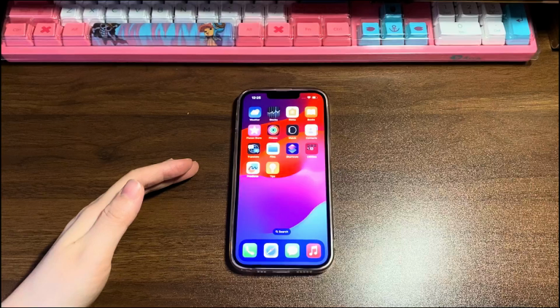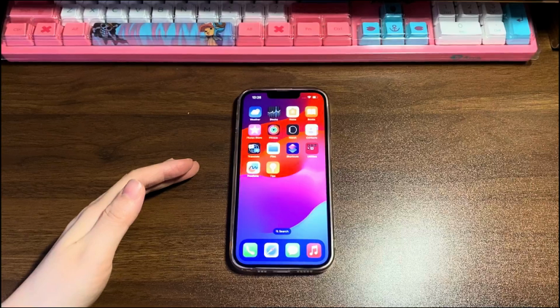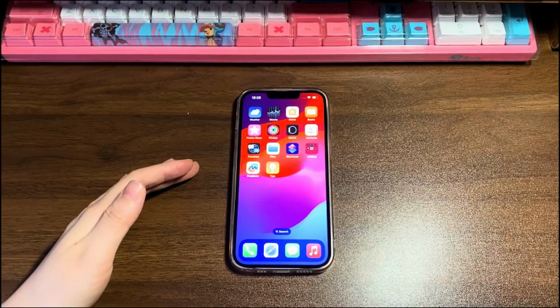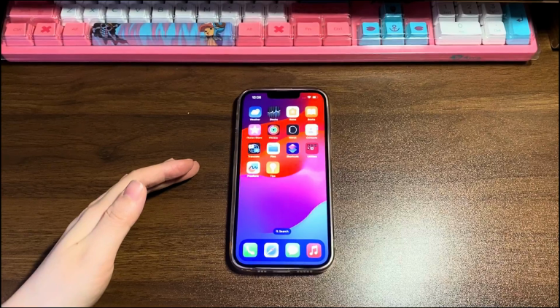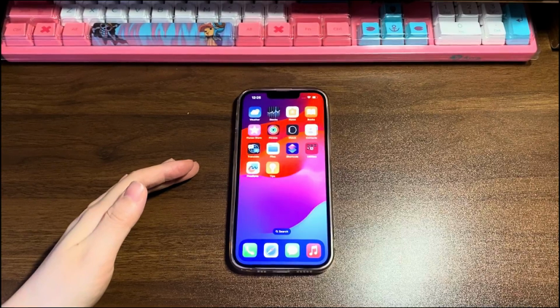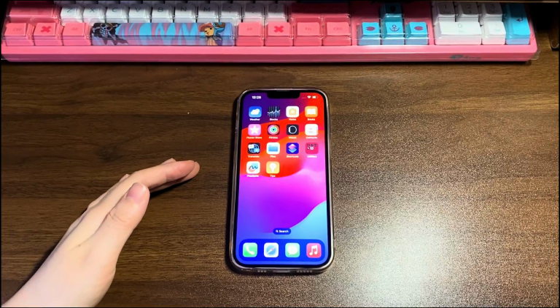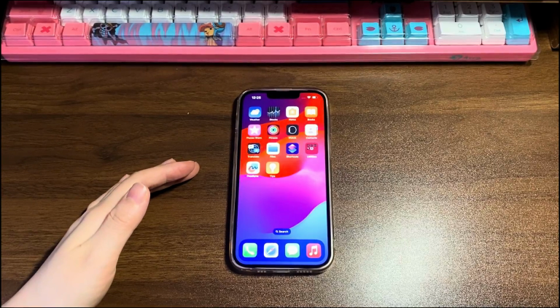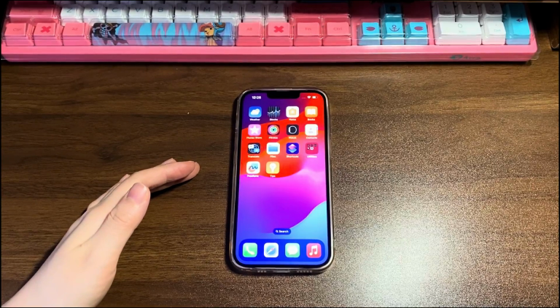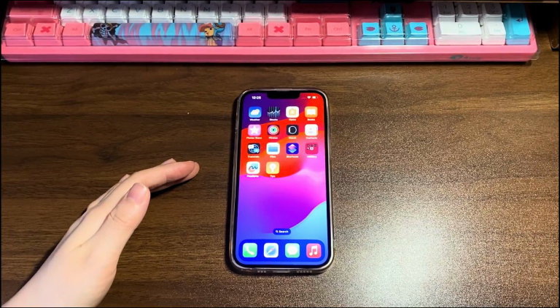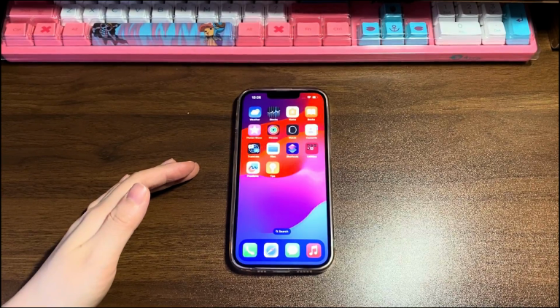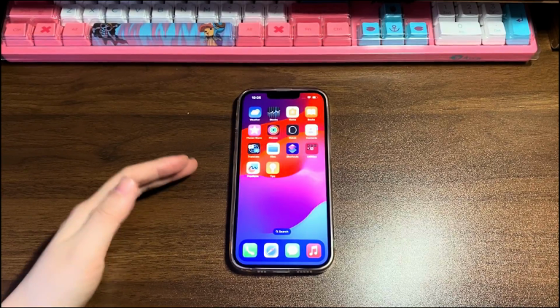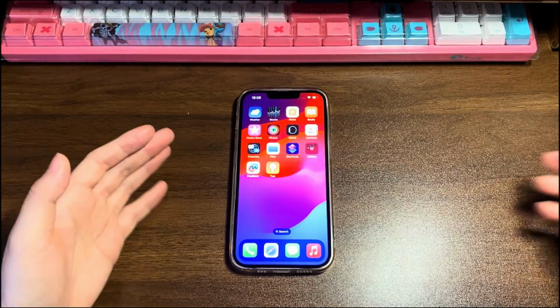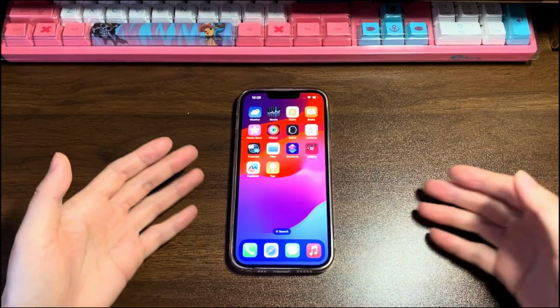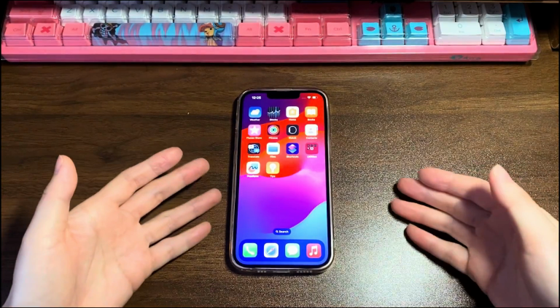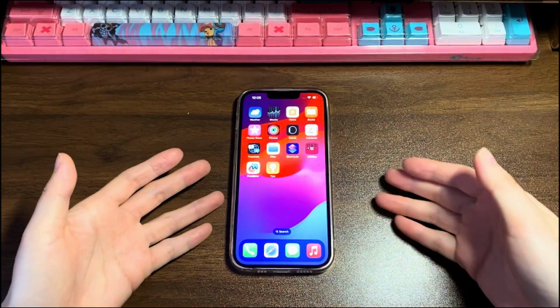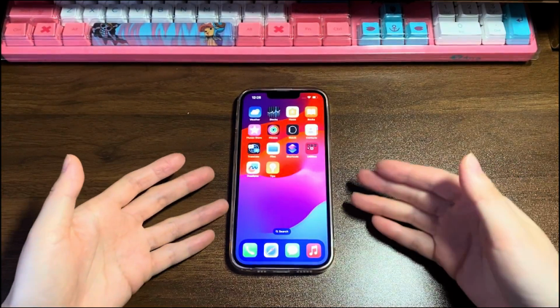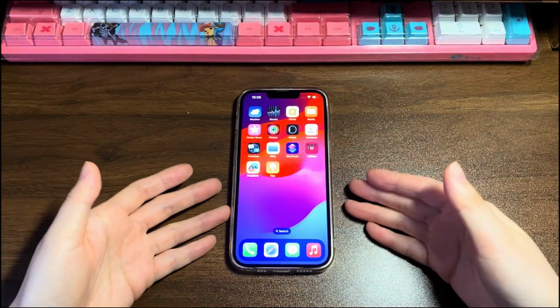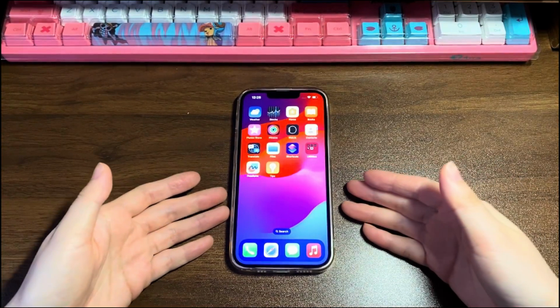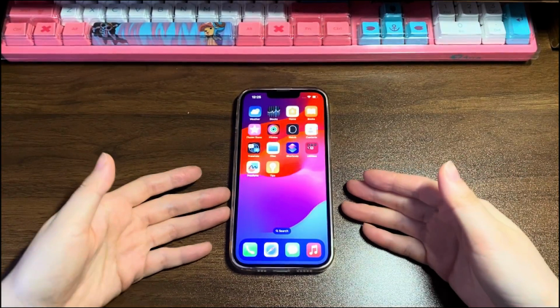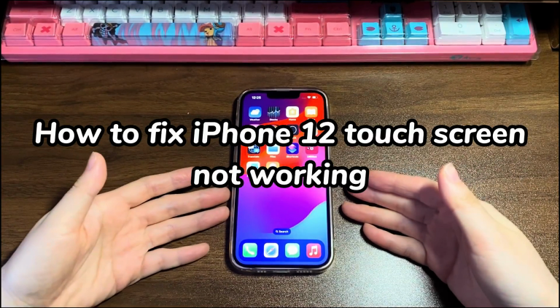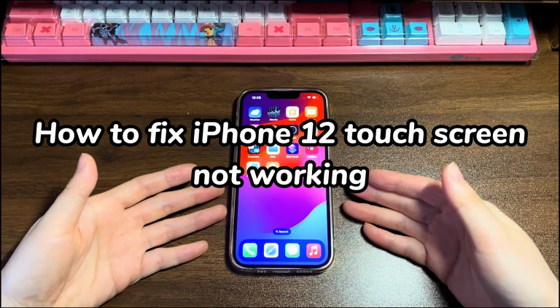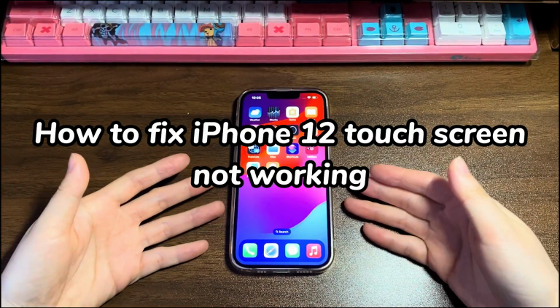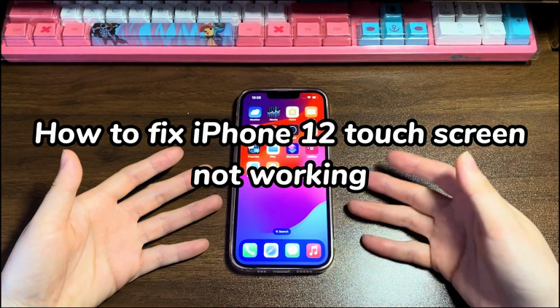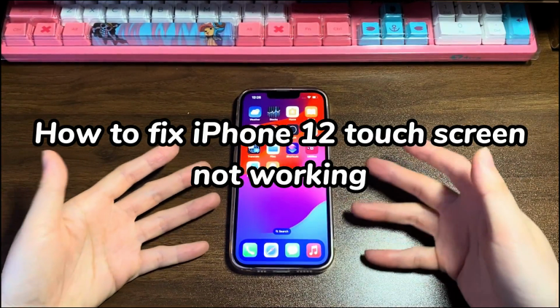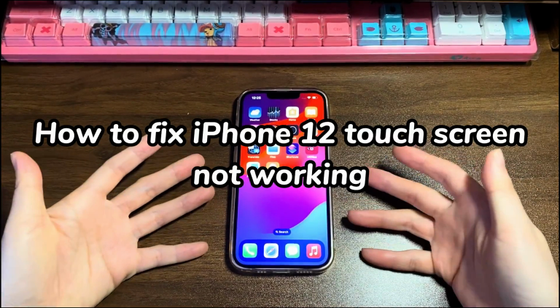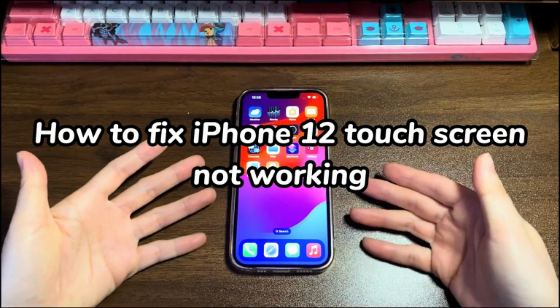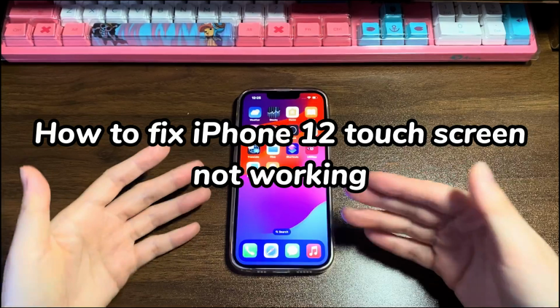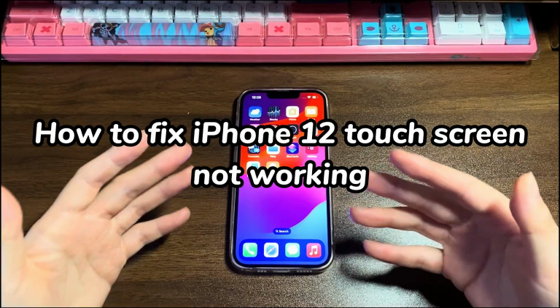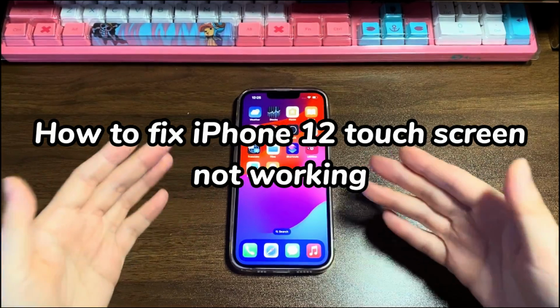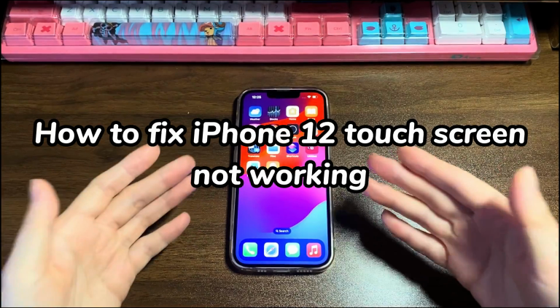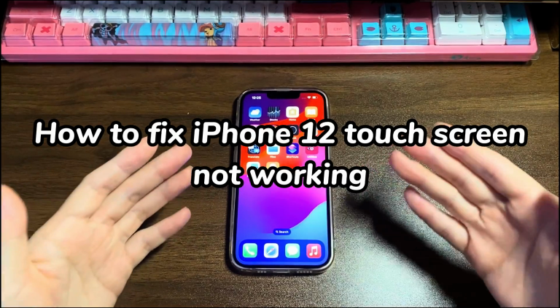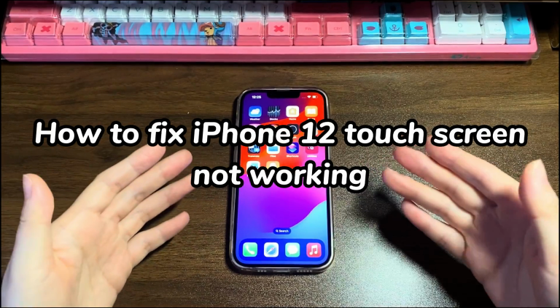Welcome to Bytefurther. In today's video, you'll learn how to fix iPhone 12 touchscreen not working.